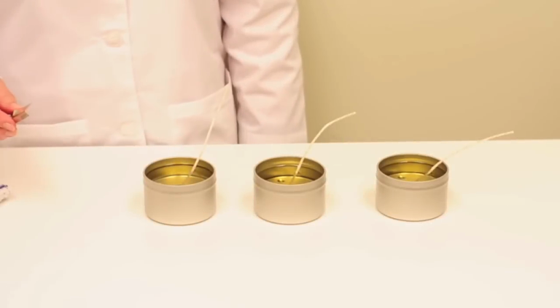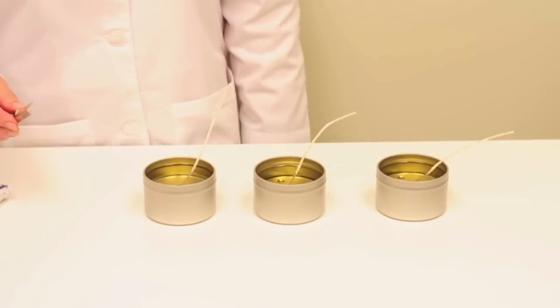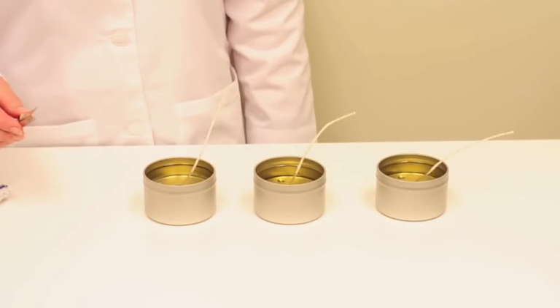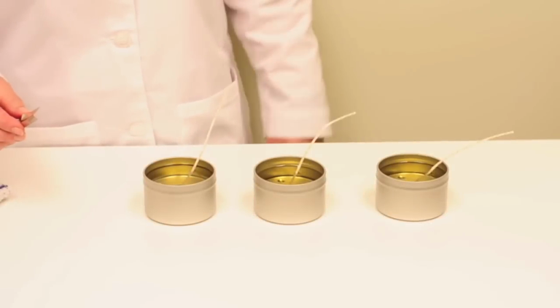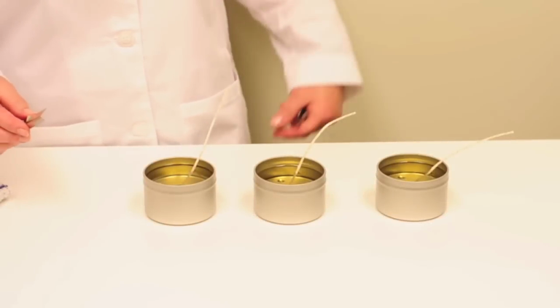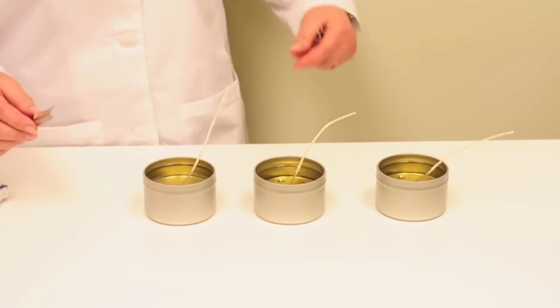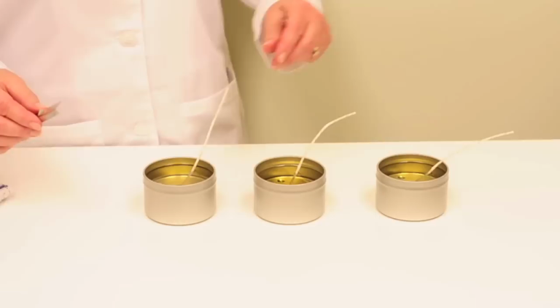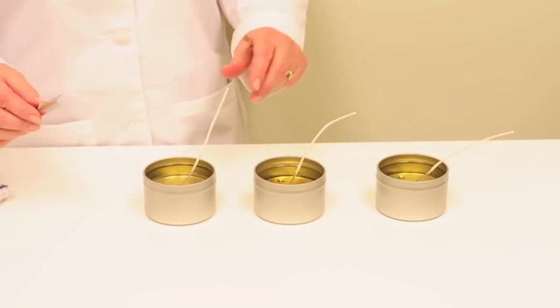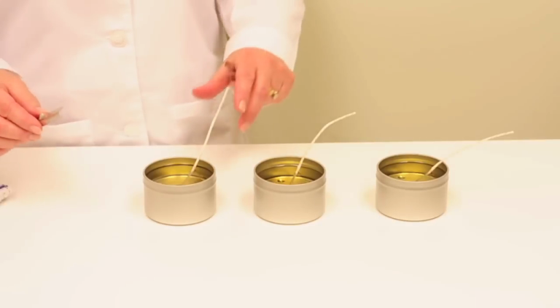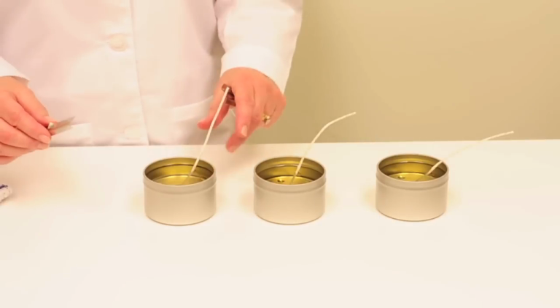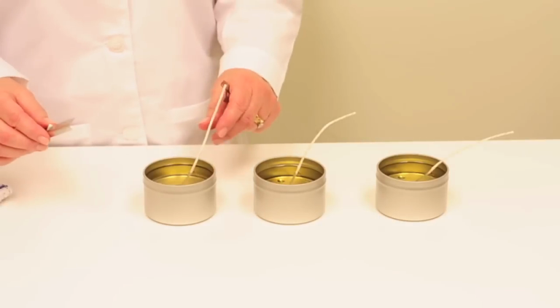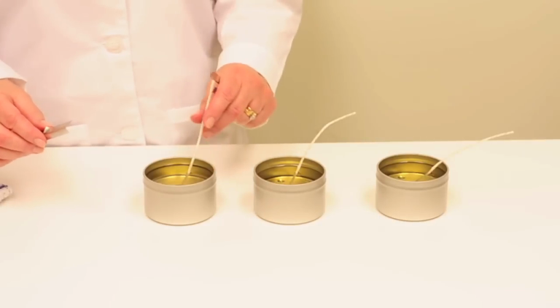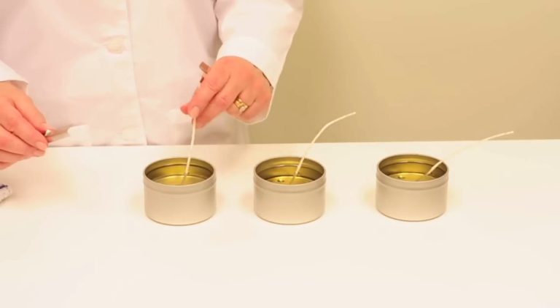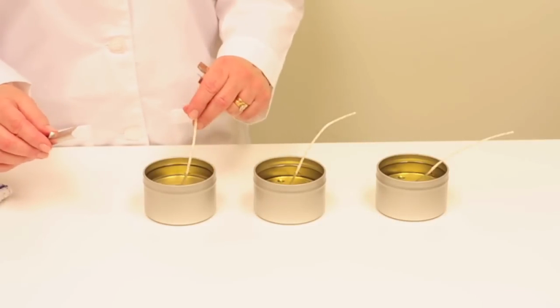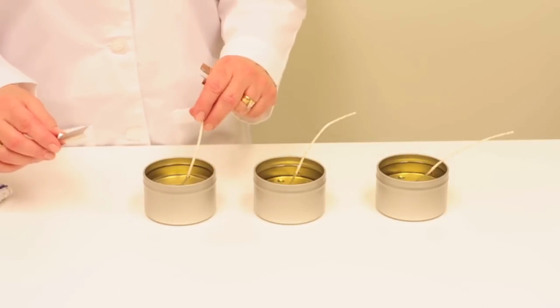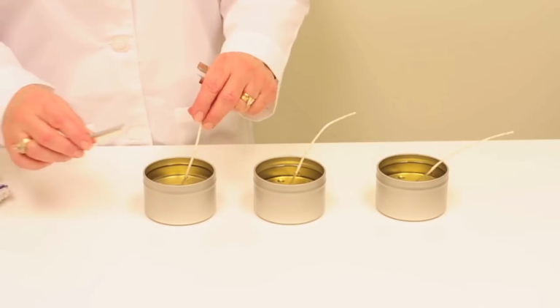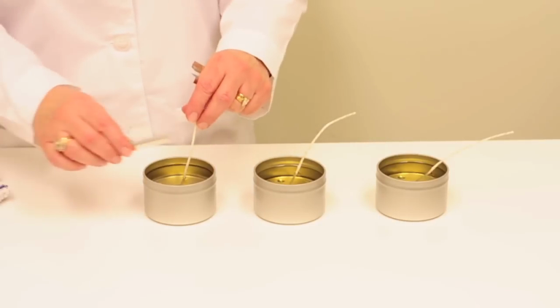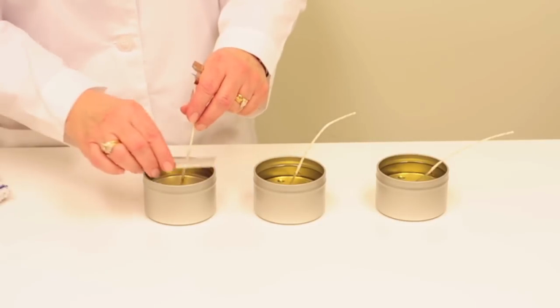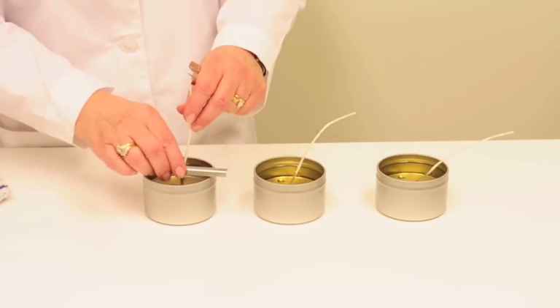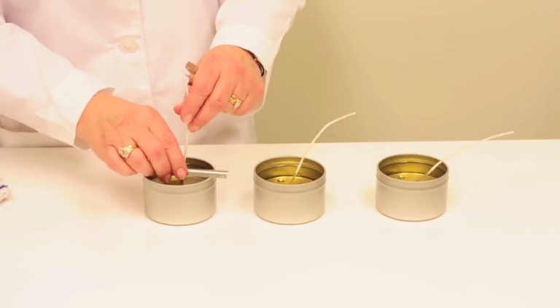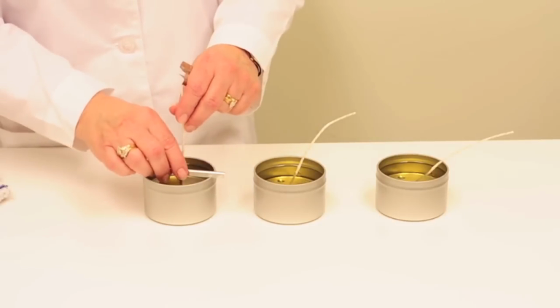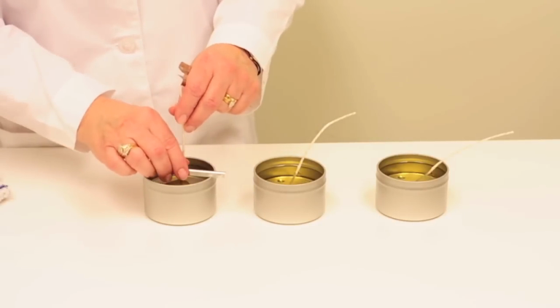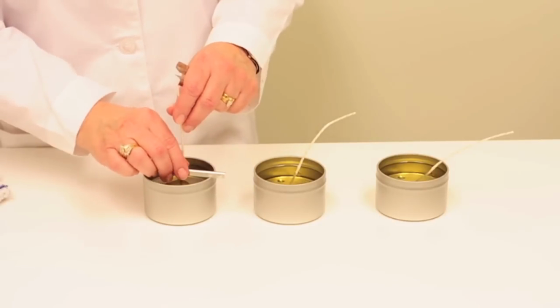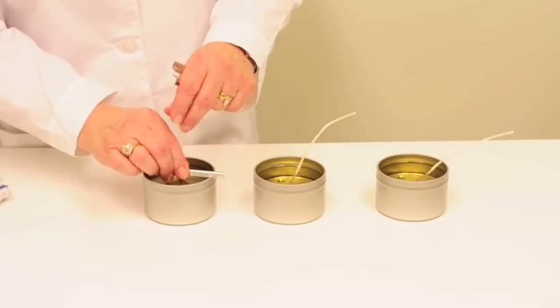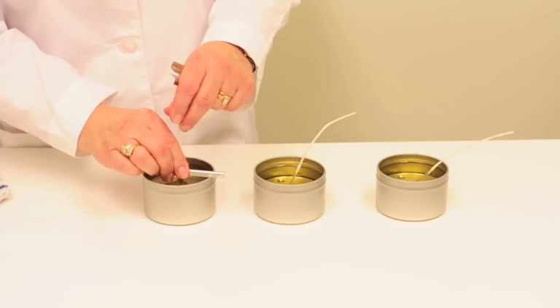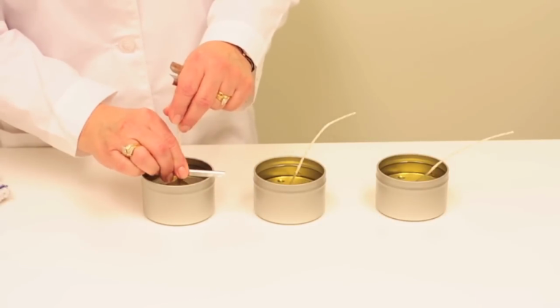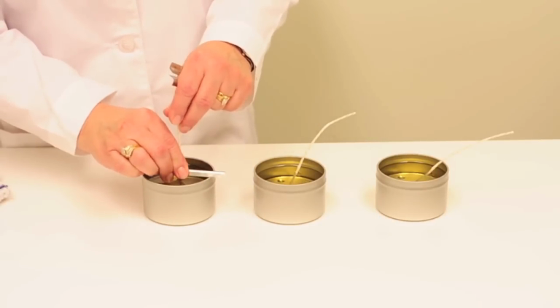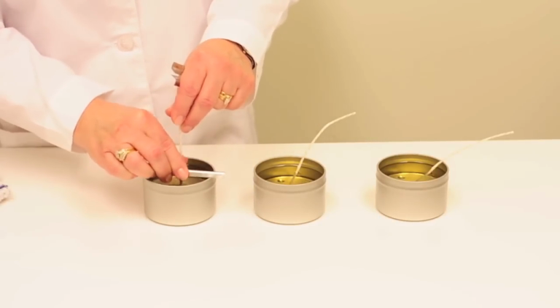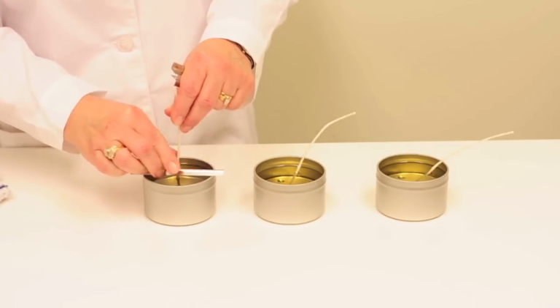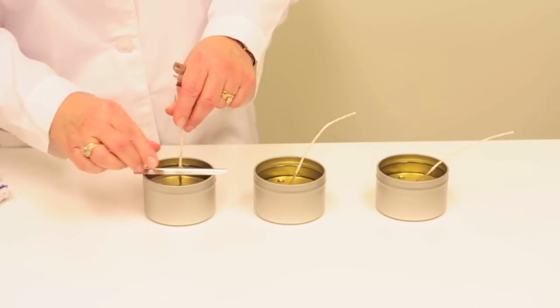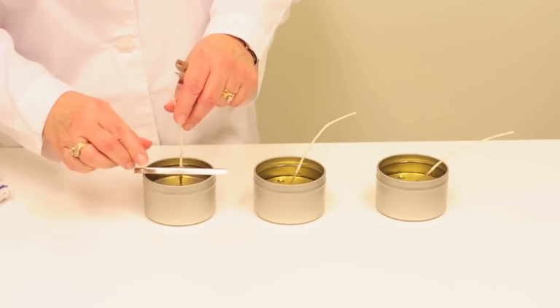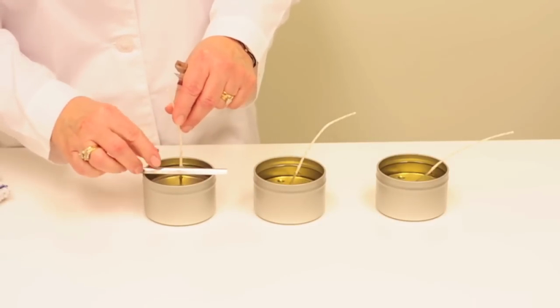After pouring, center the wick in the tin with a wick bar and allow the candles to cool overnight.